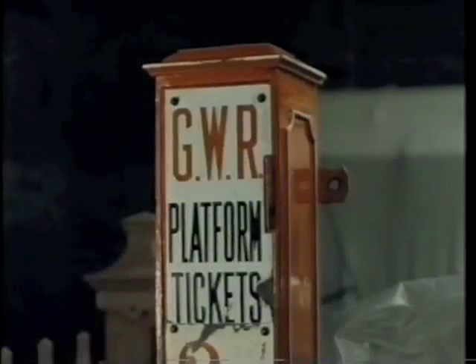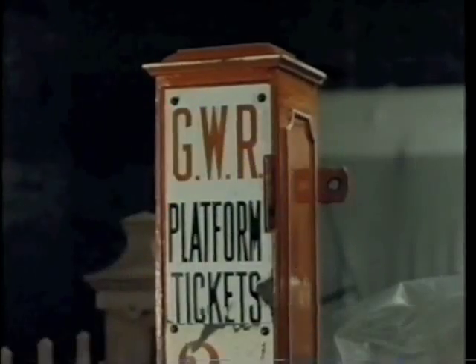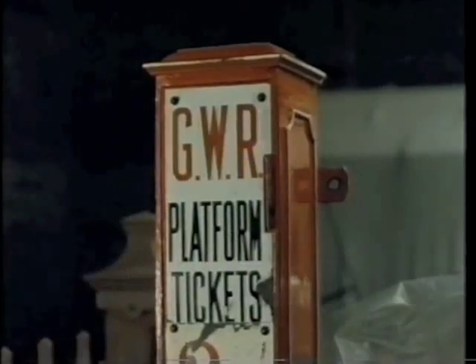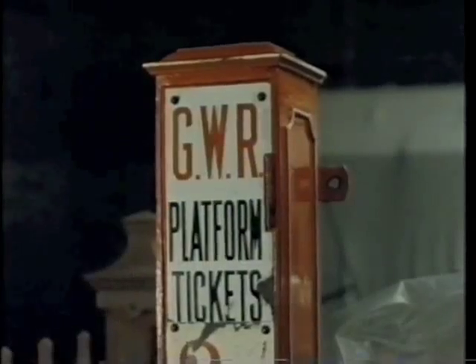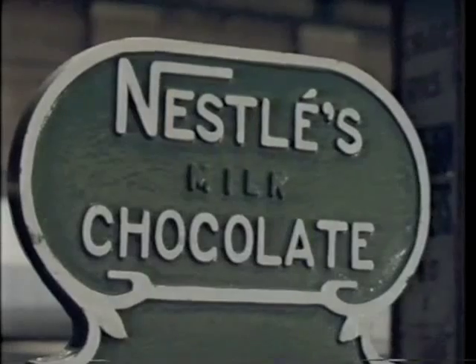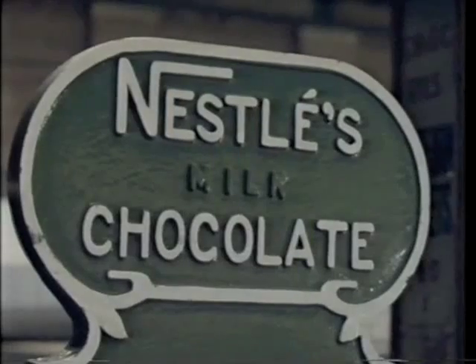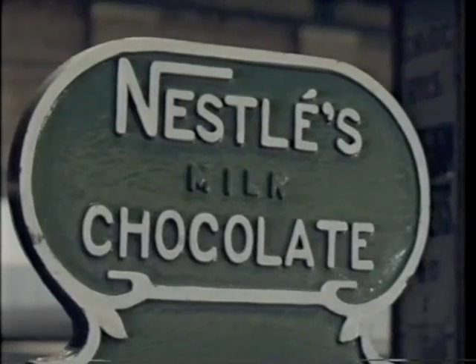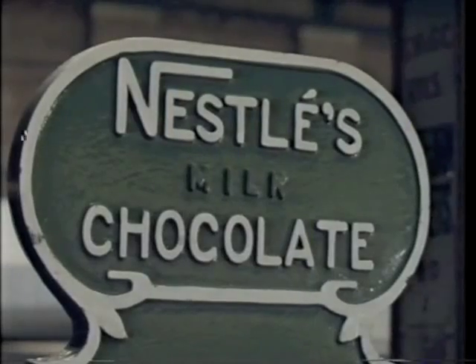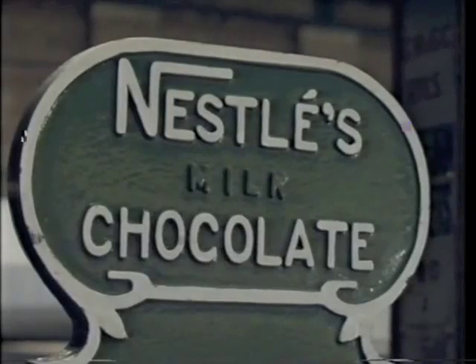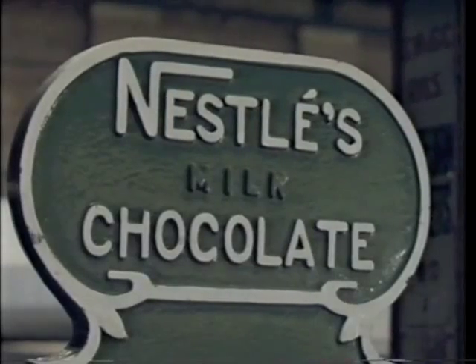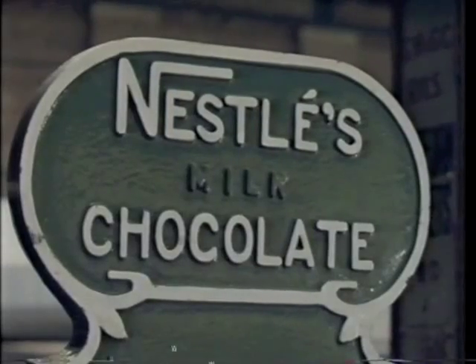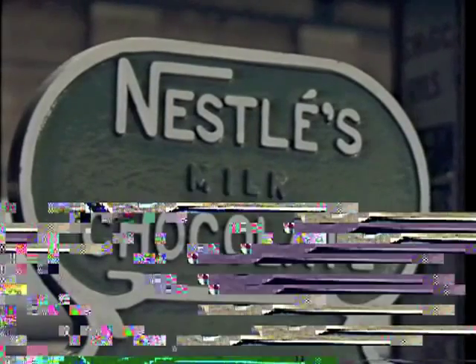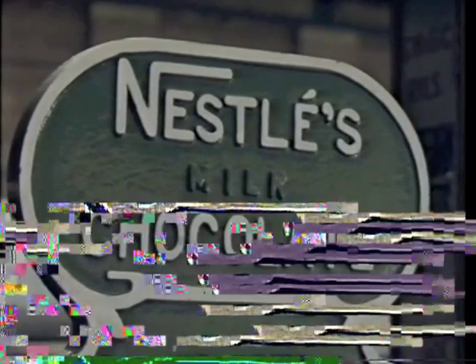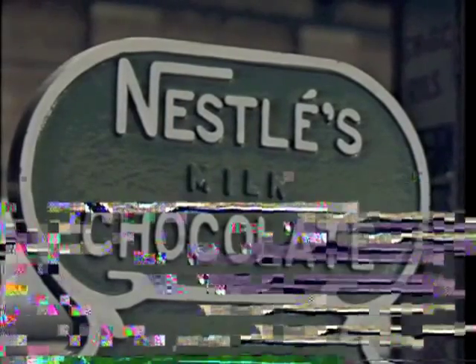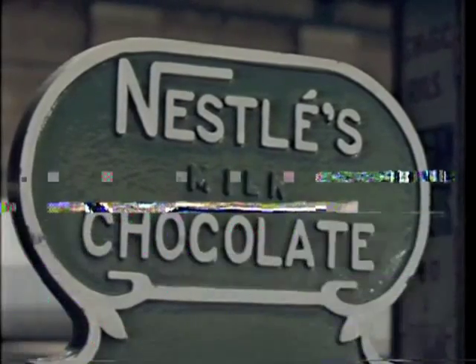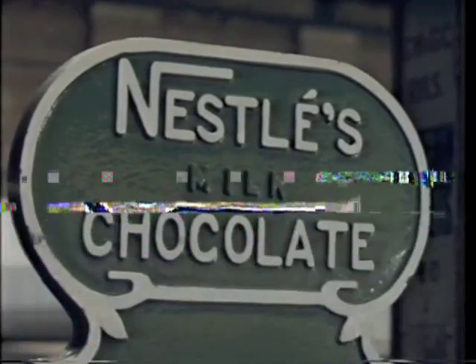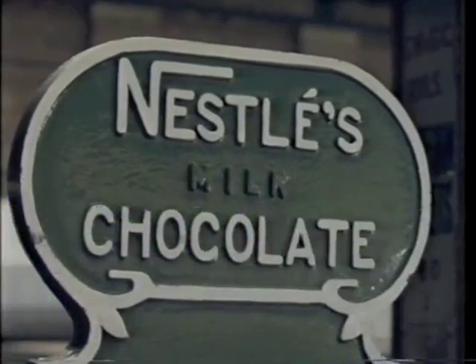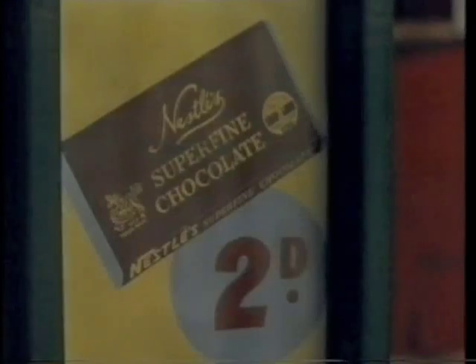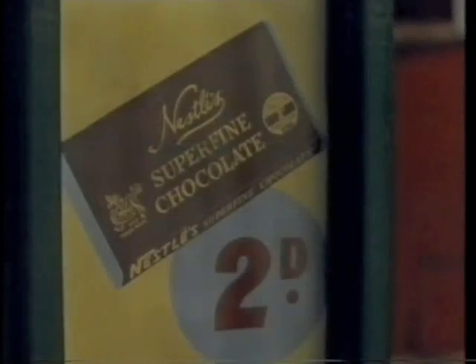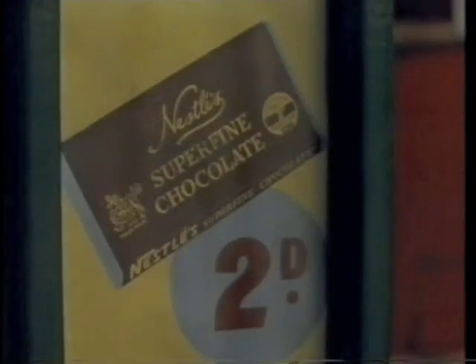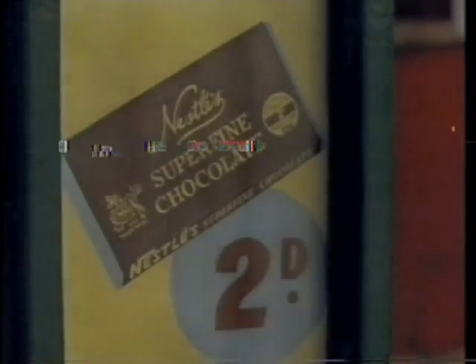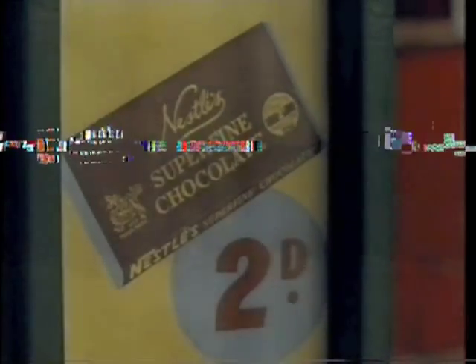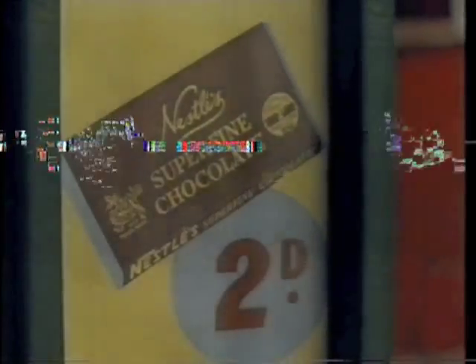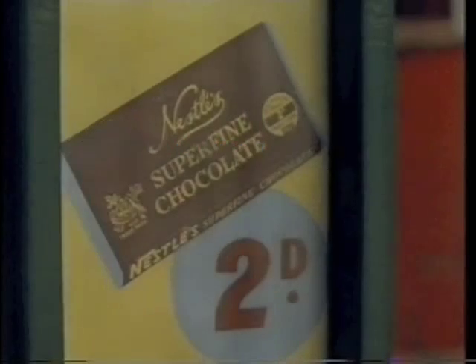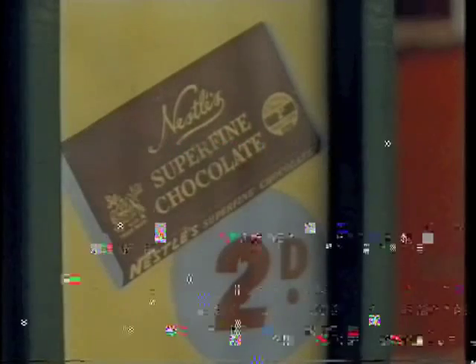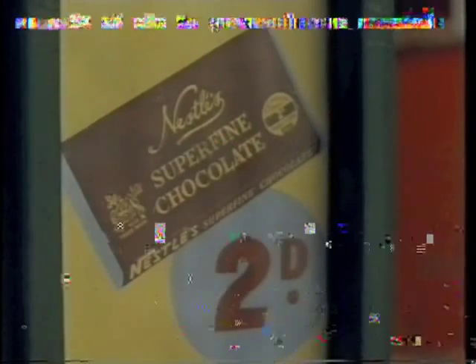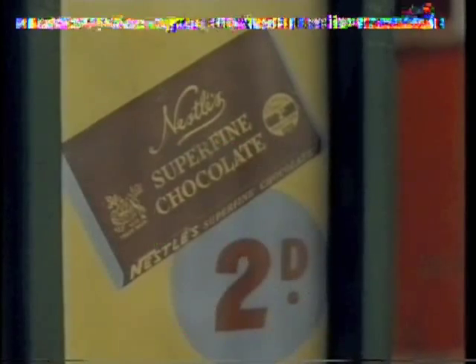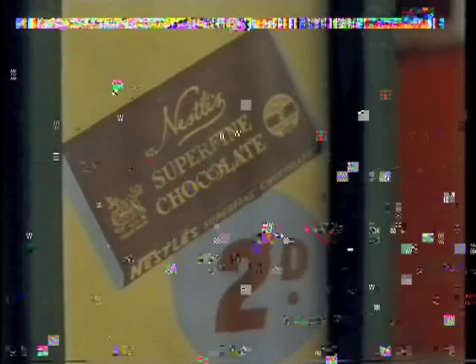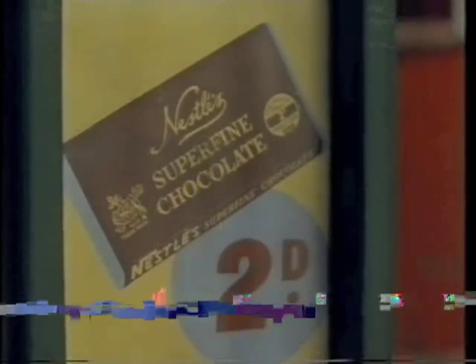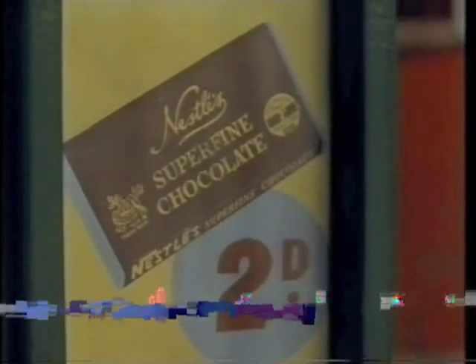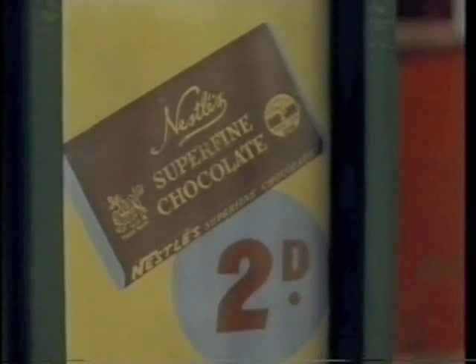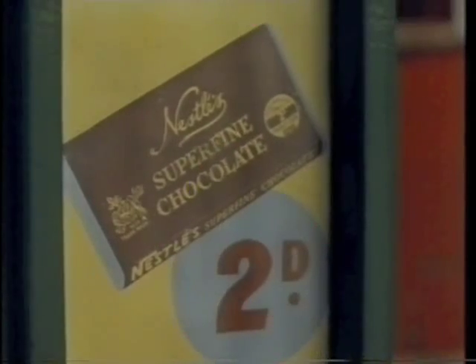Anna Nestle's, as we once called it, chocolate machine, which always seemed to work first time — most times.